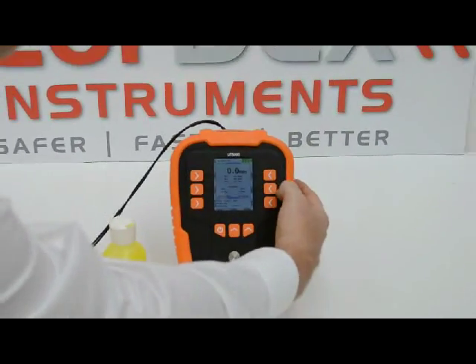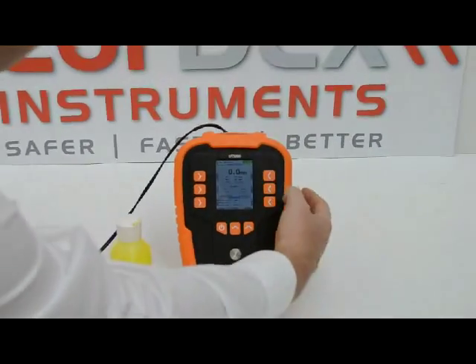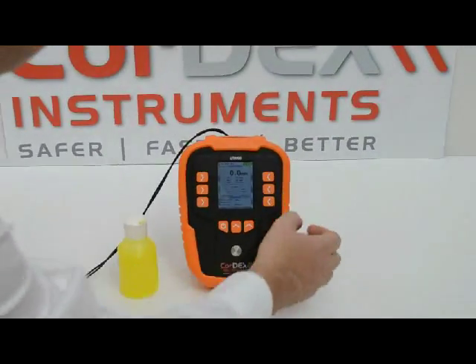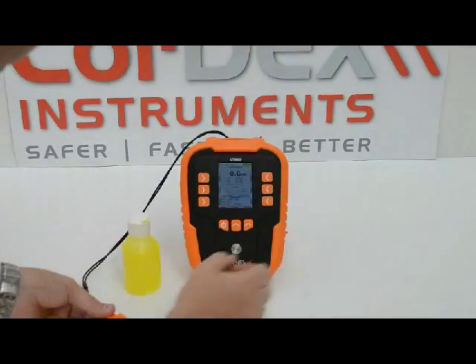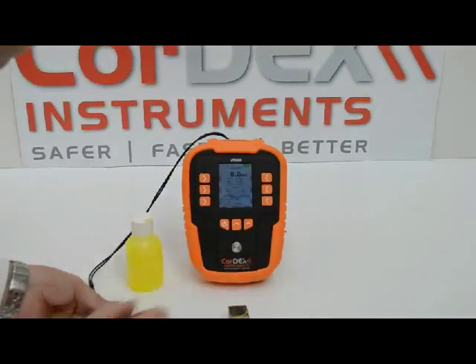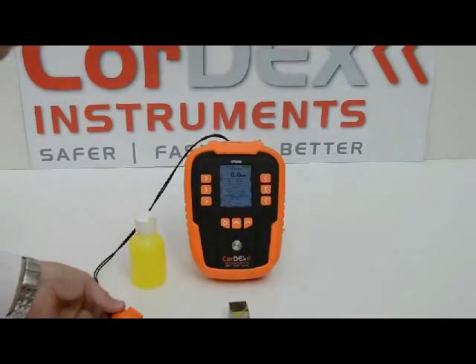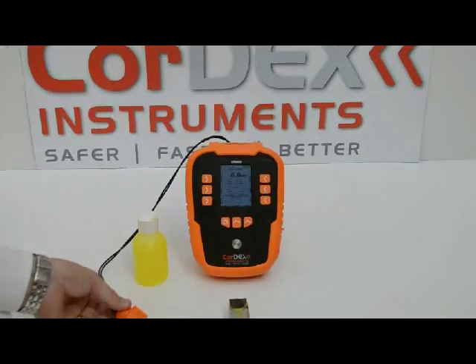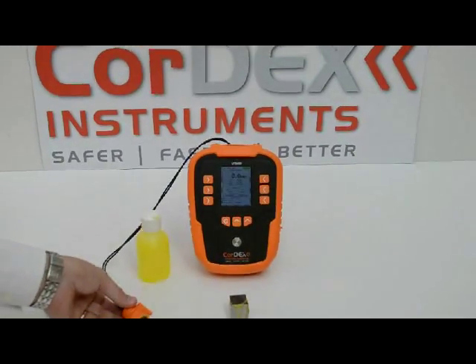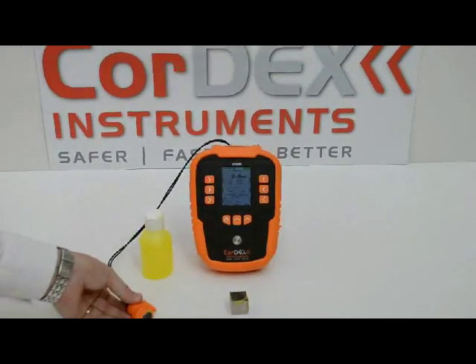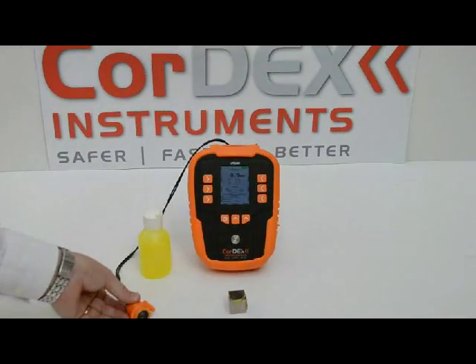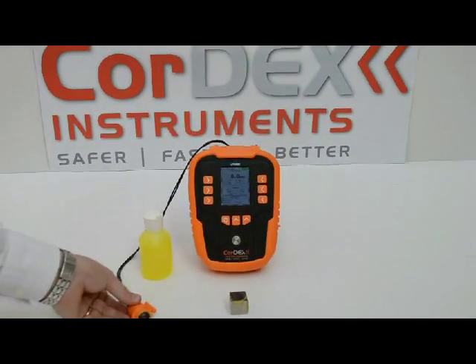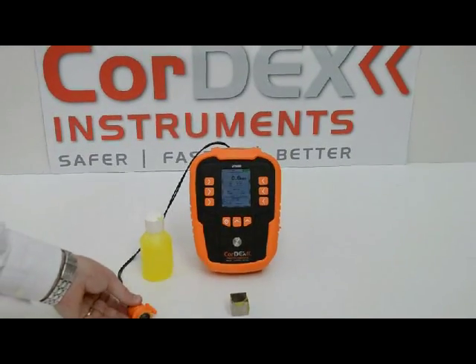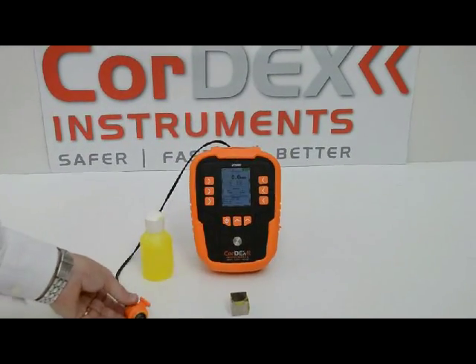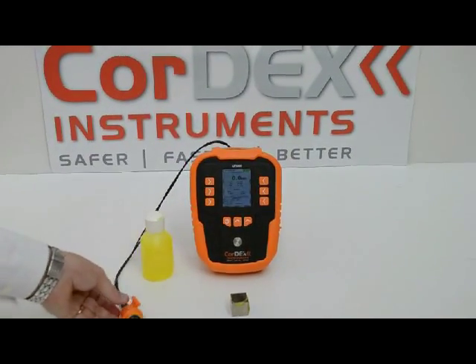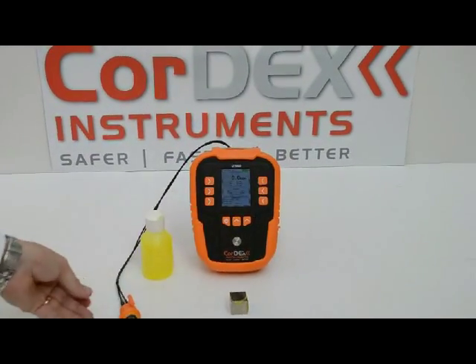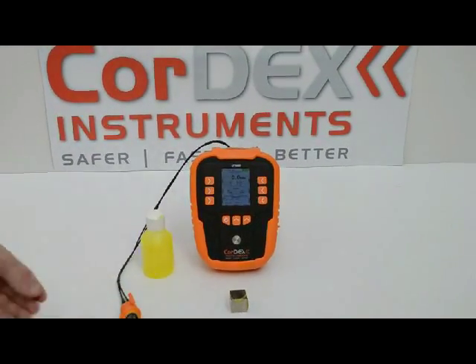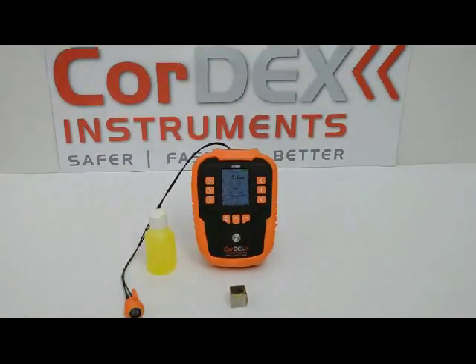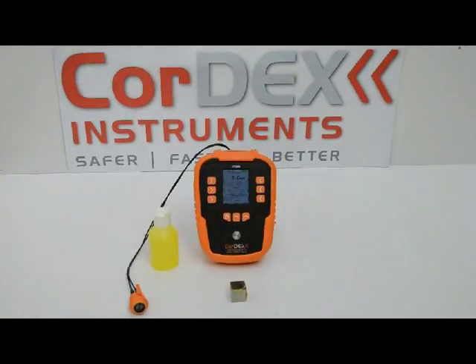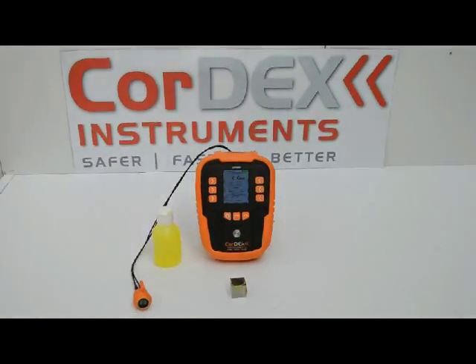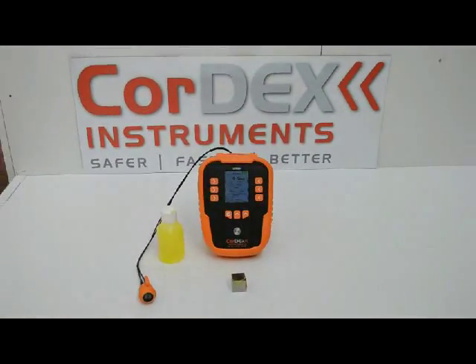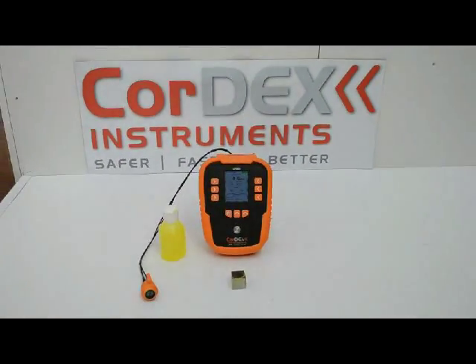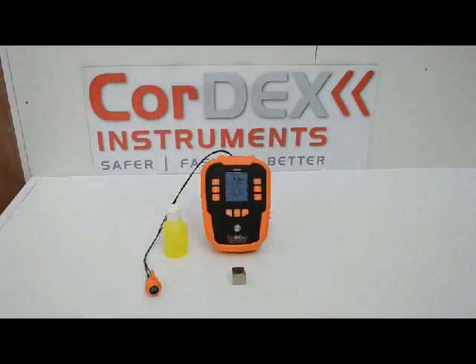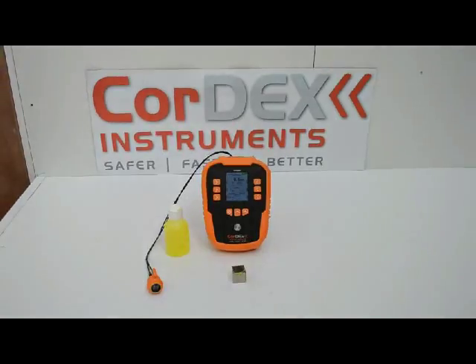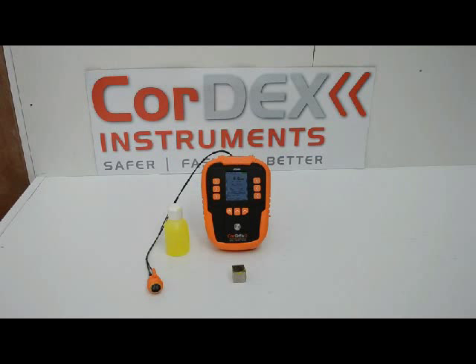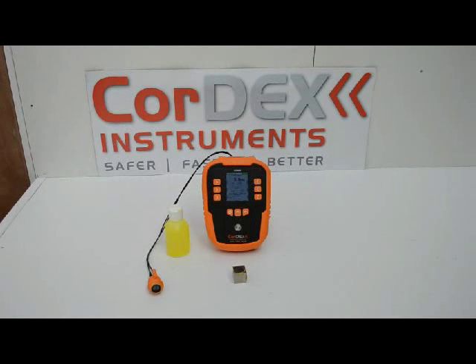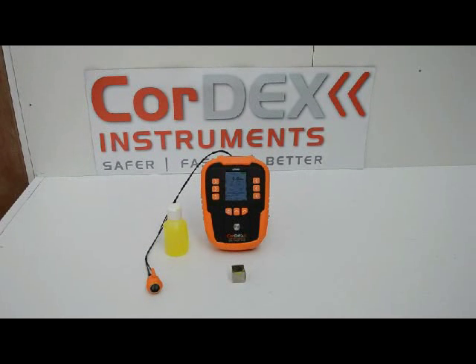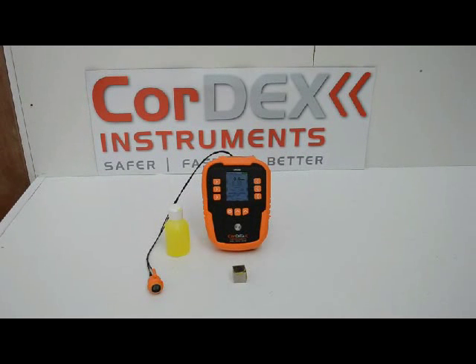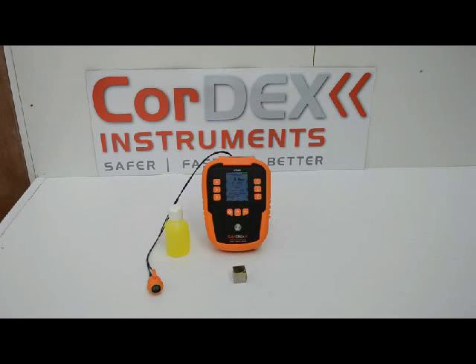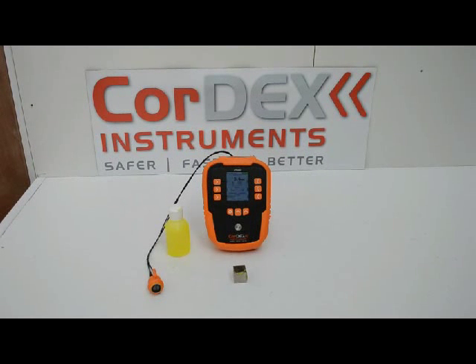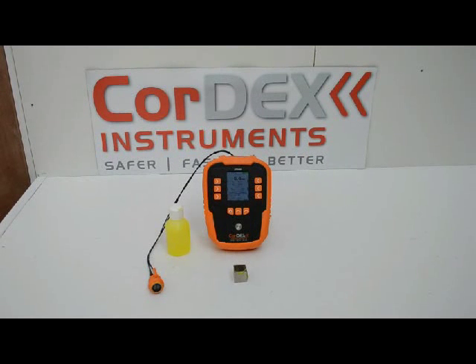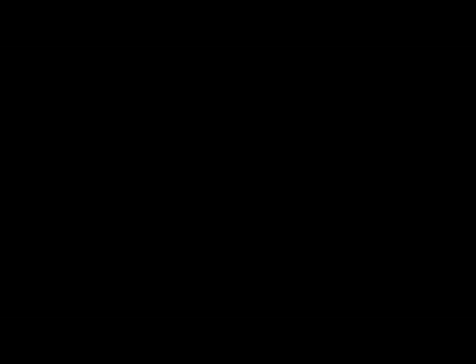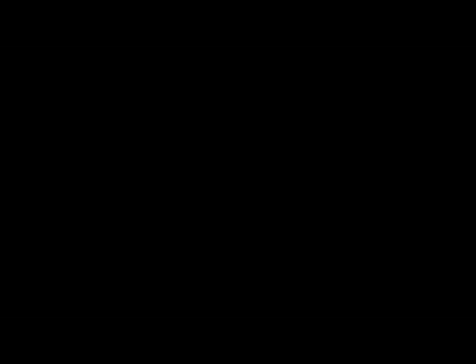The UT5000 ultrasonic thickness gauge from CORDEX Instruments.